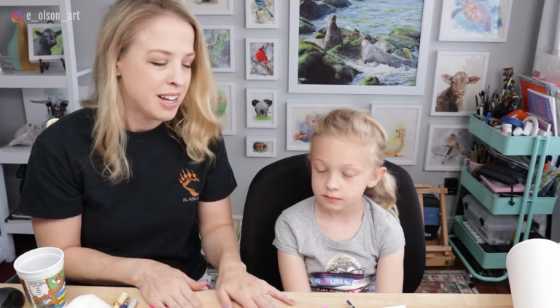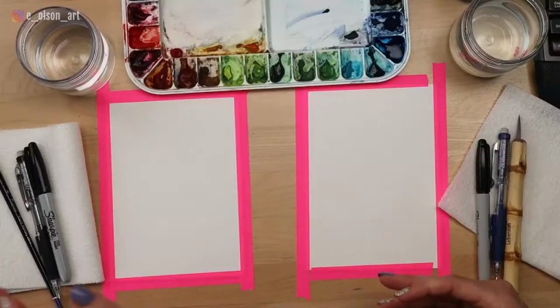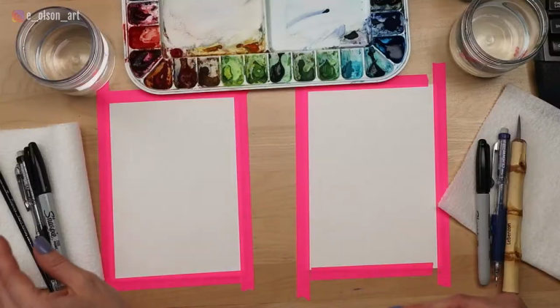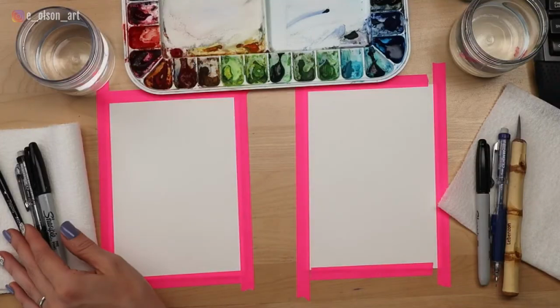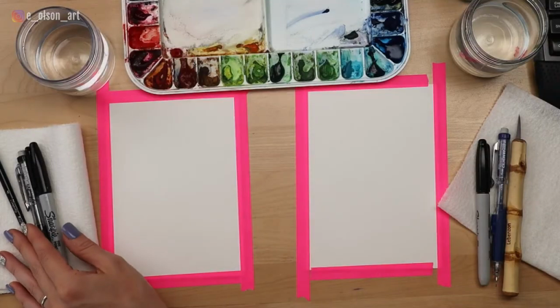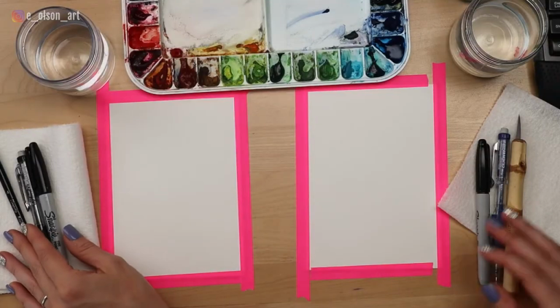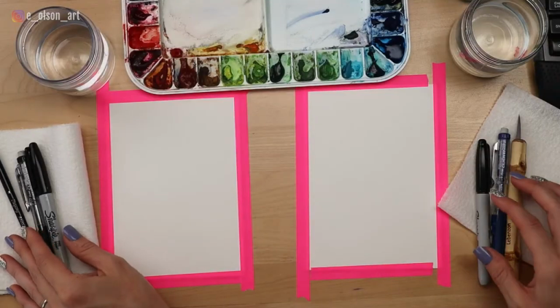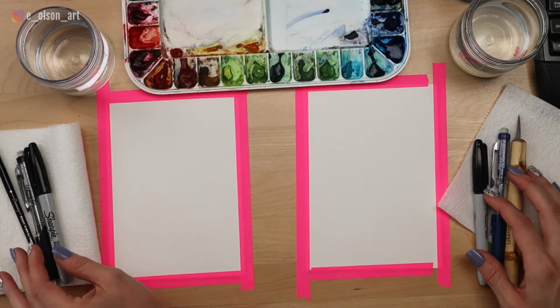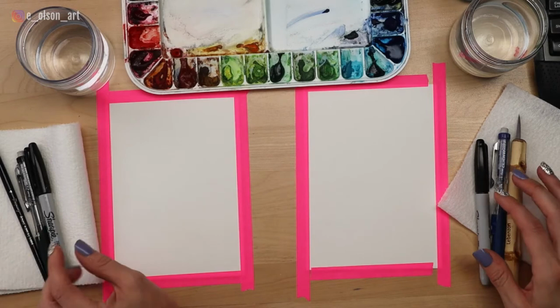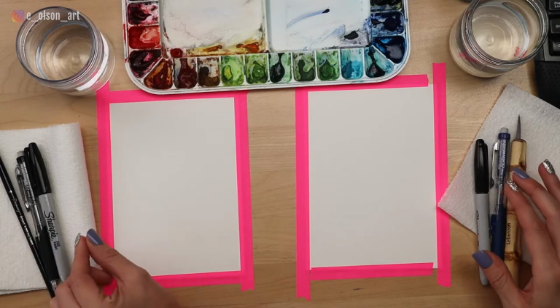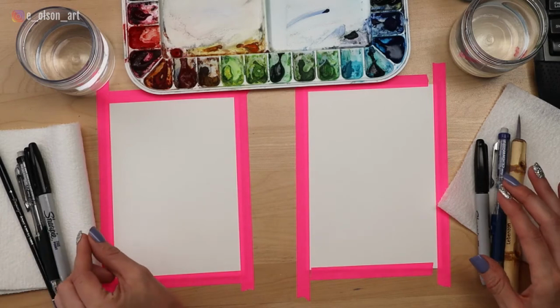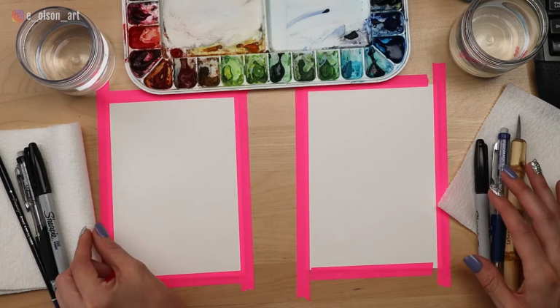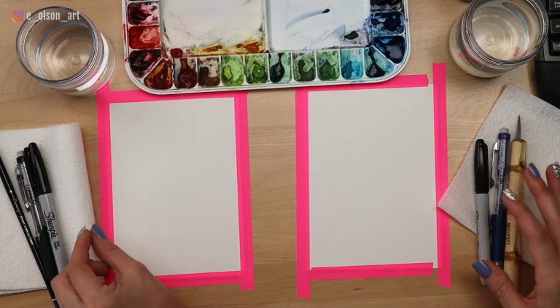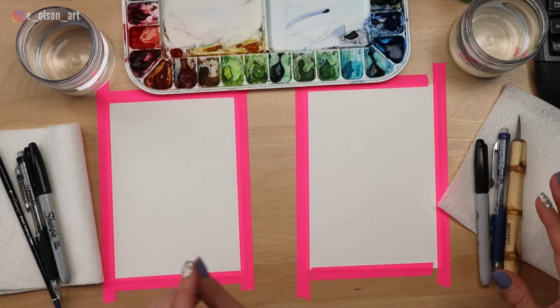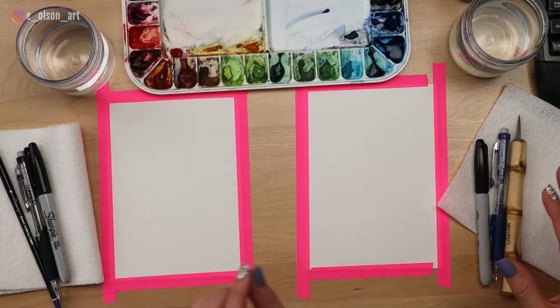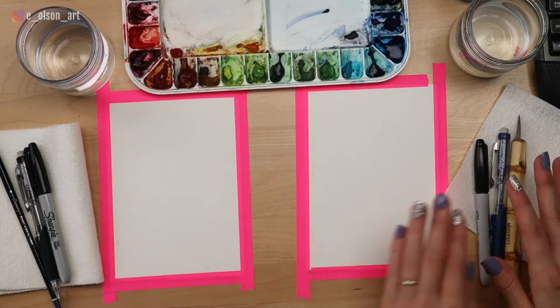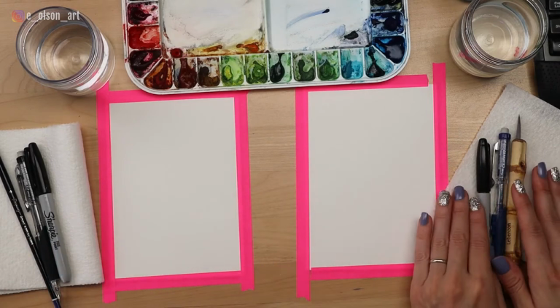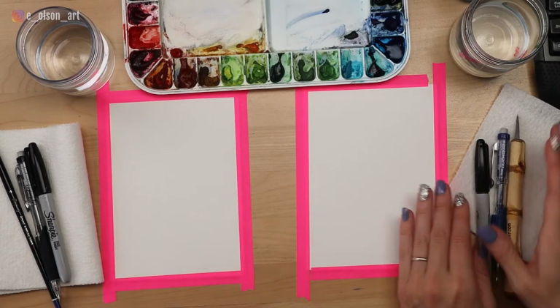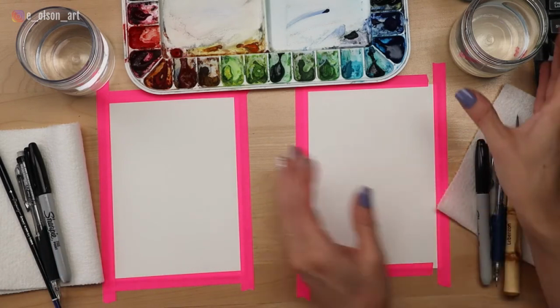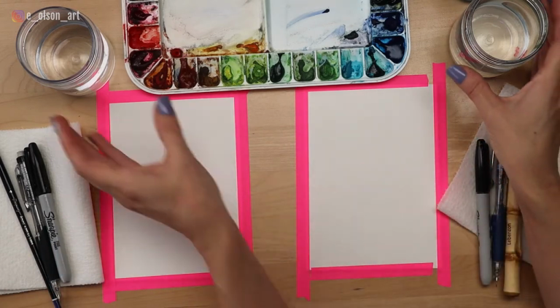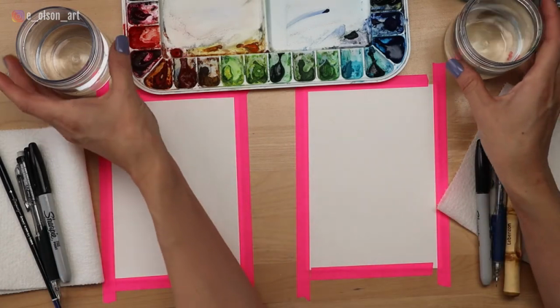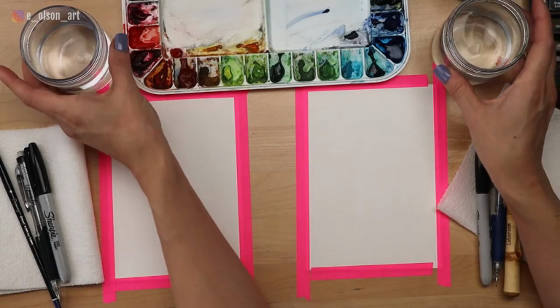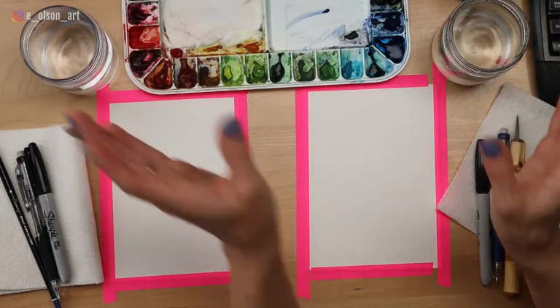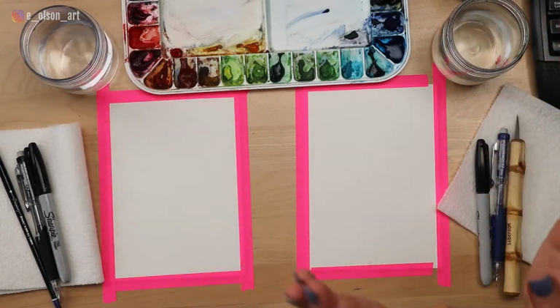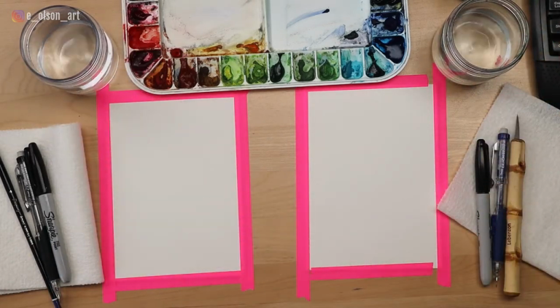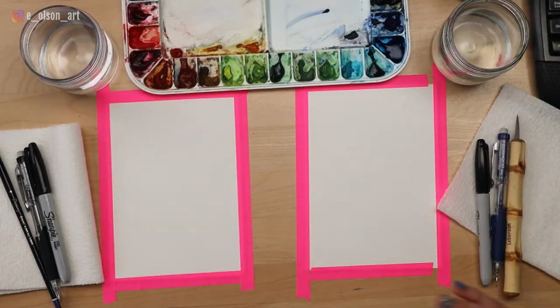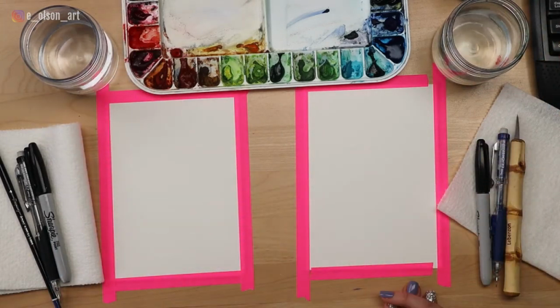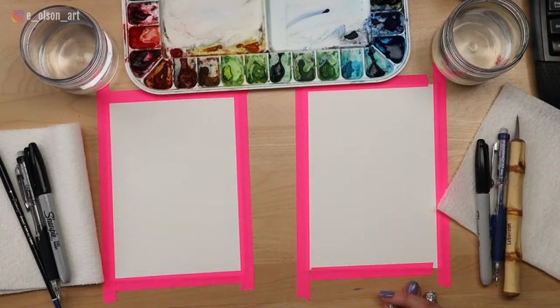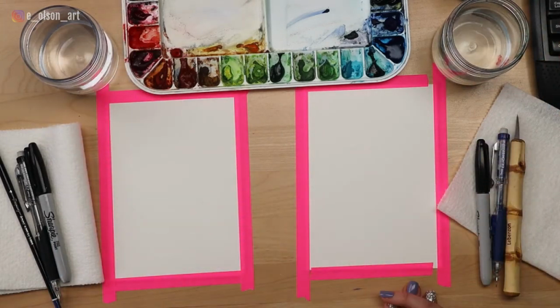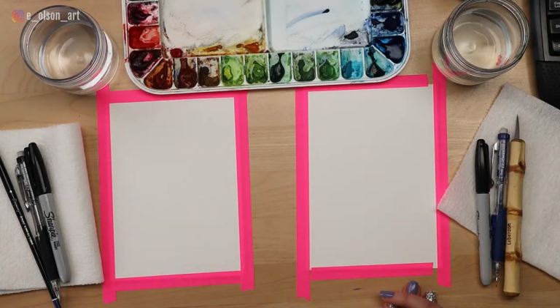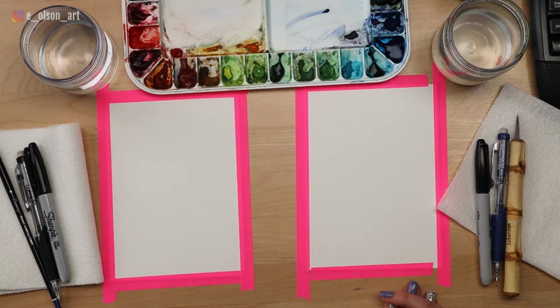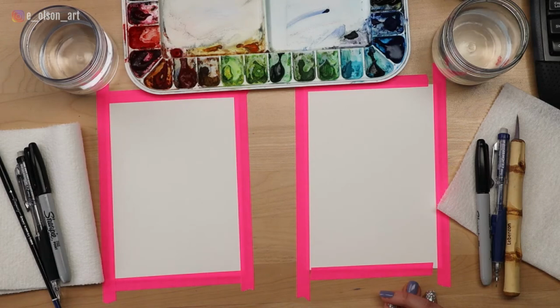We each have a watercolor brush, a pencil, a sharpie, paper towel, water jars — and I think that's all we need.